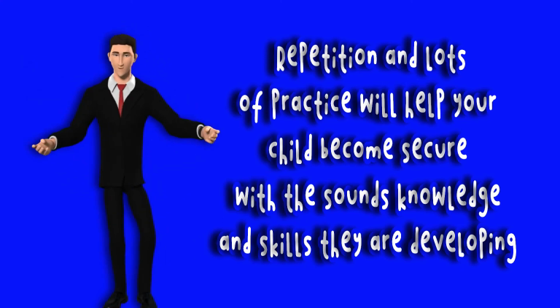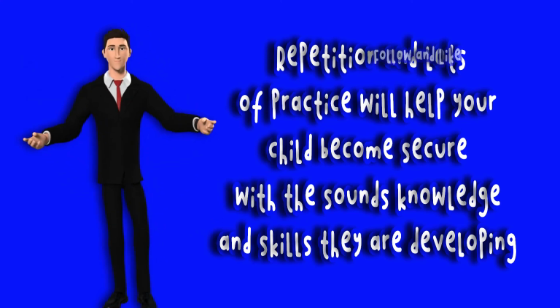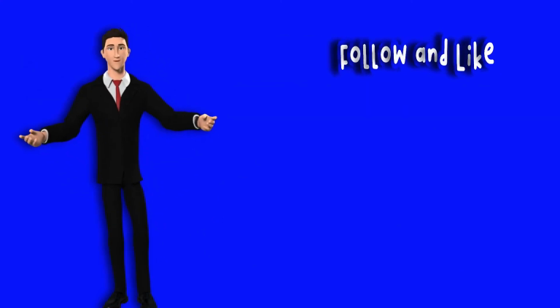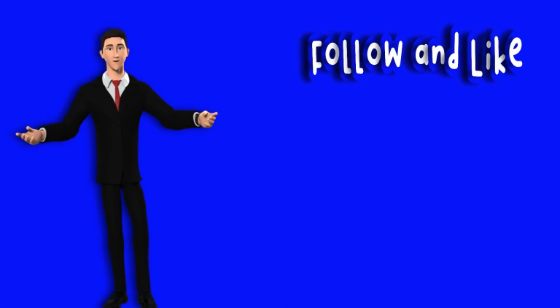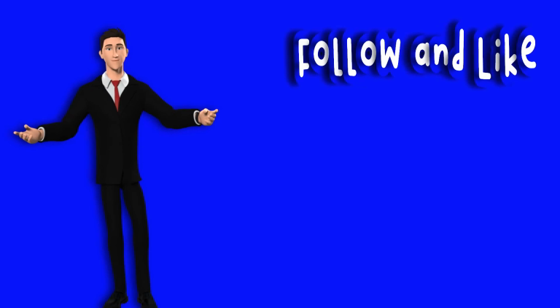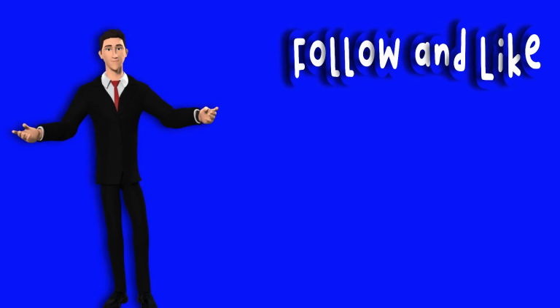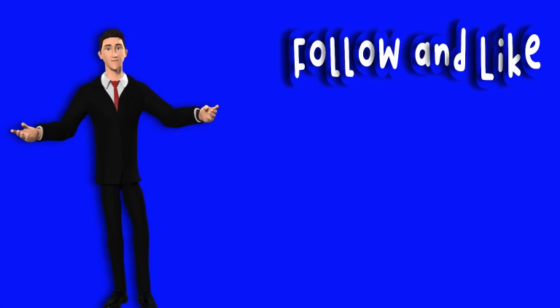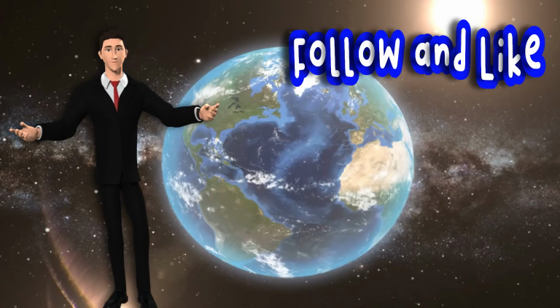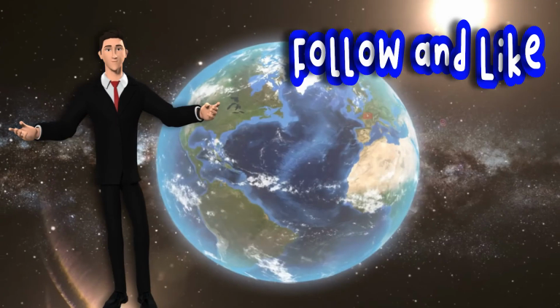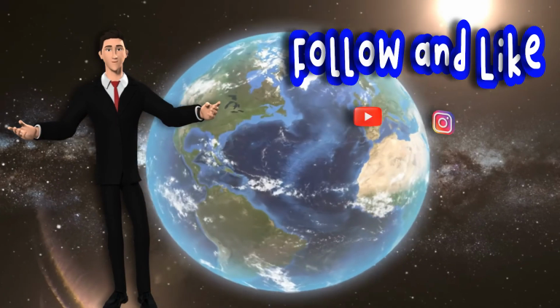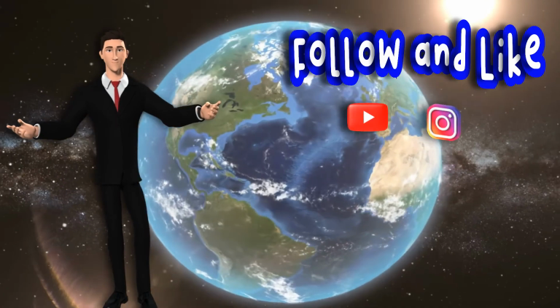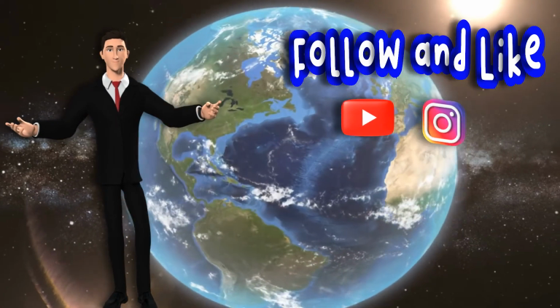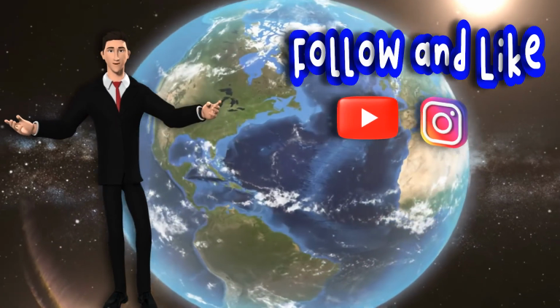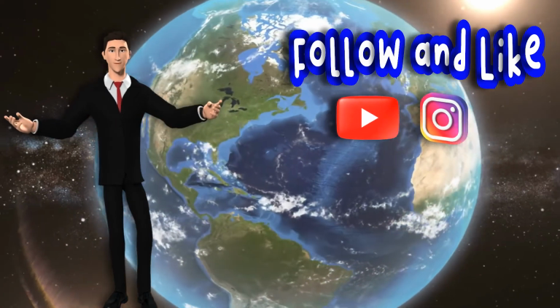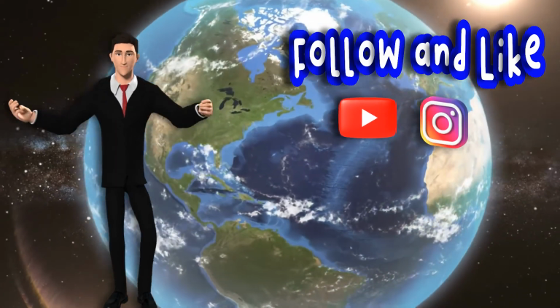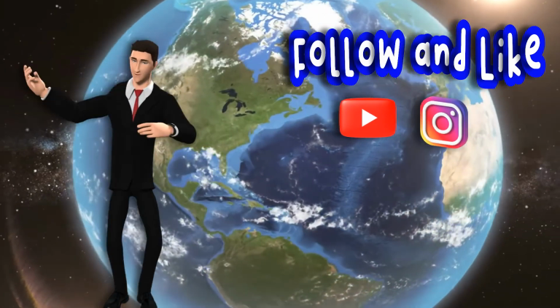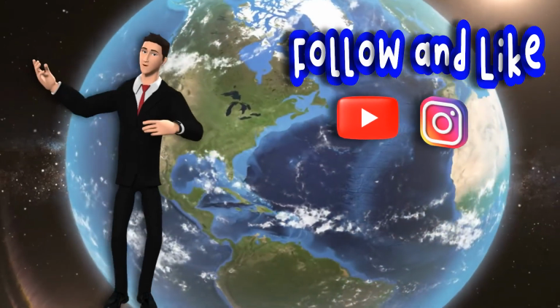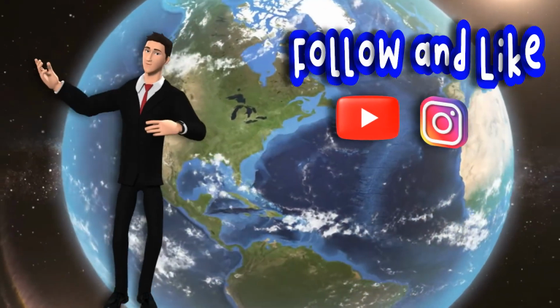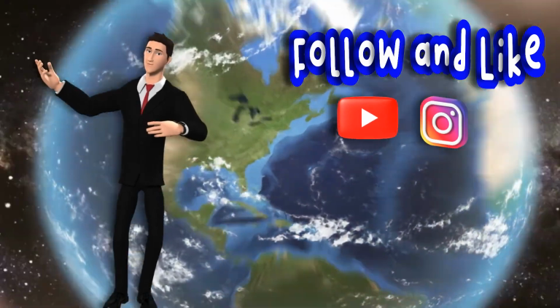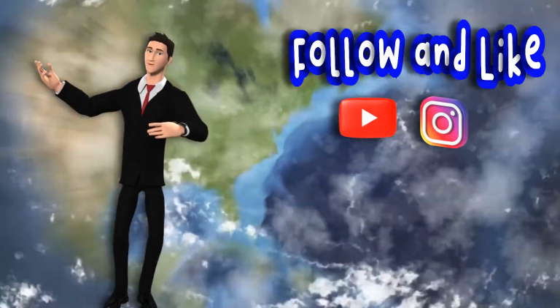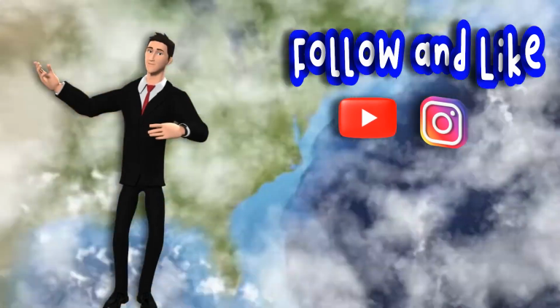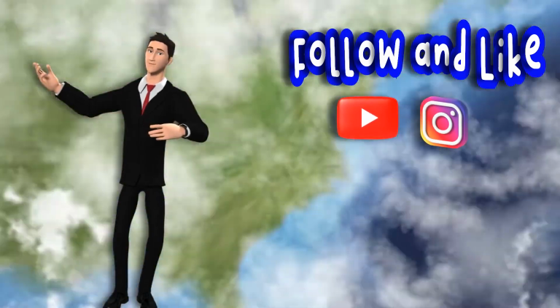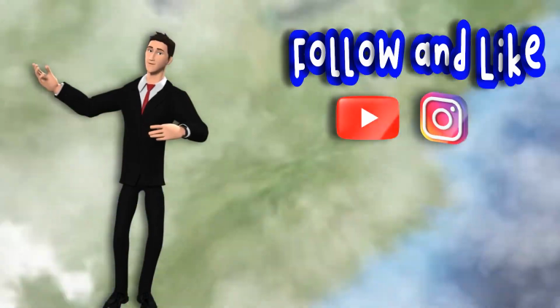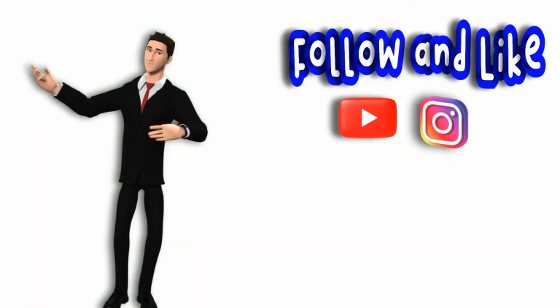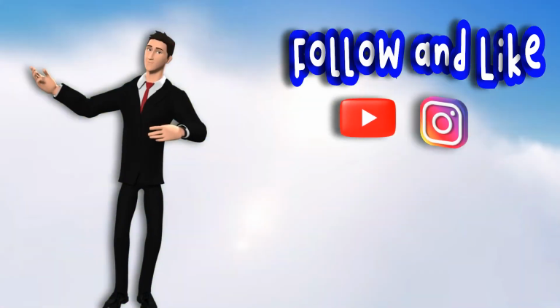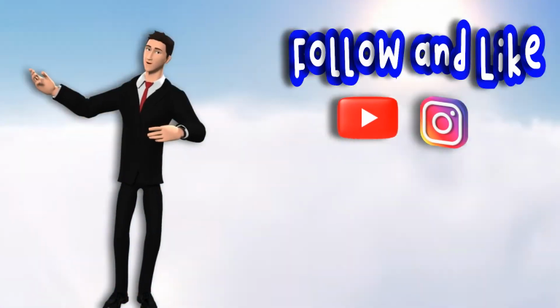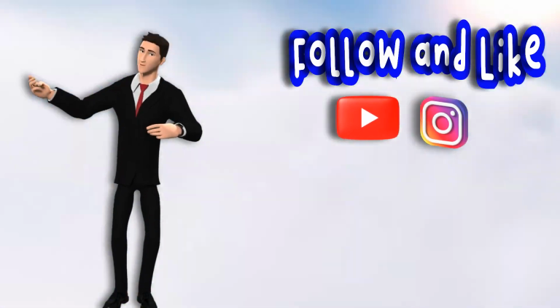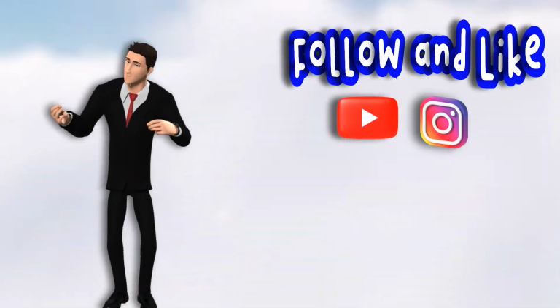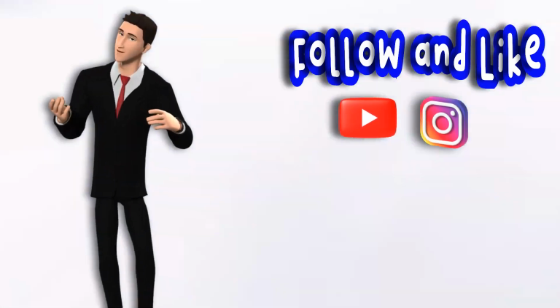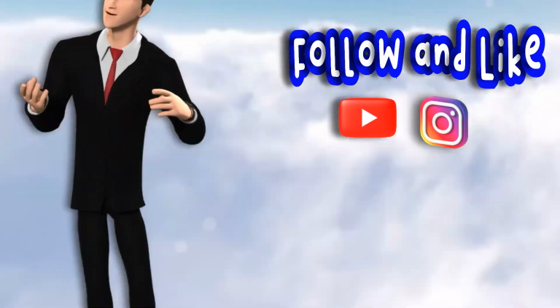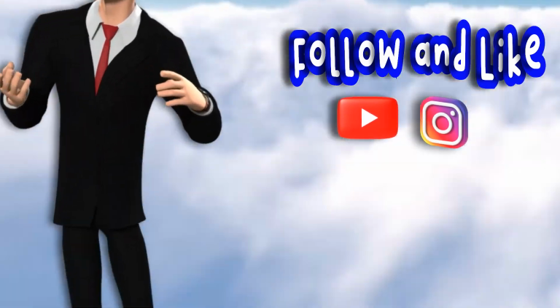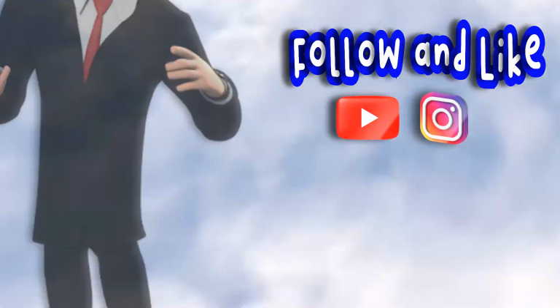Follow and like for more videos like this, and you can also watch more videos on our YouTube channel and on Instagram.